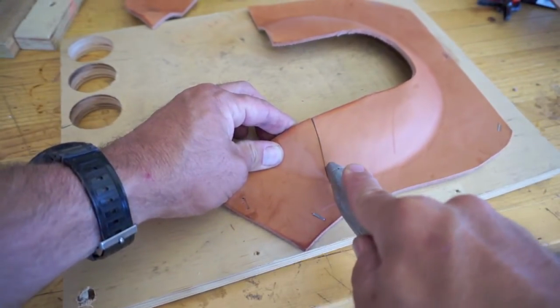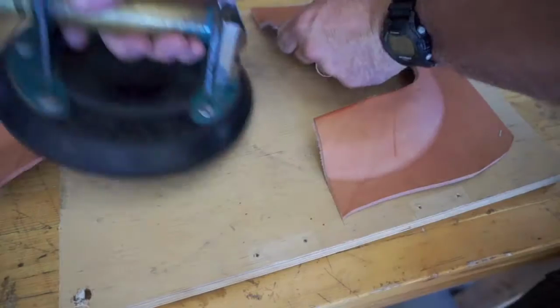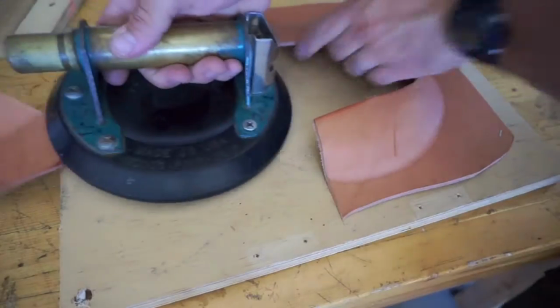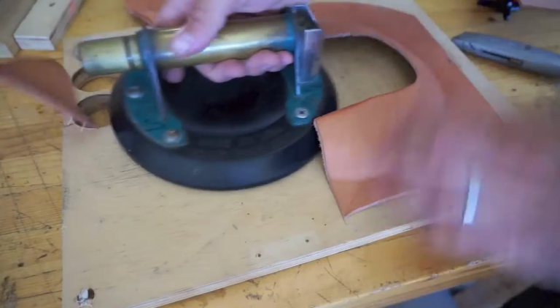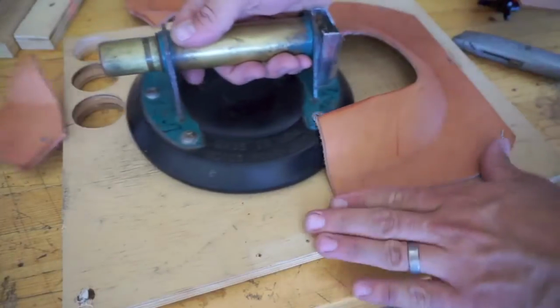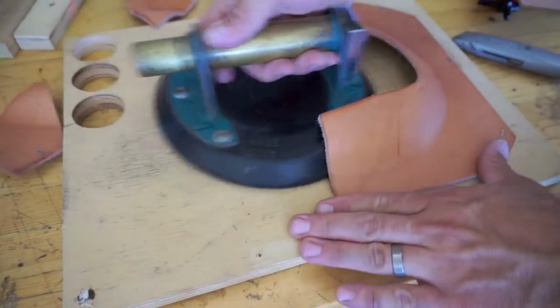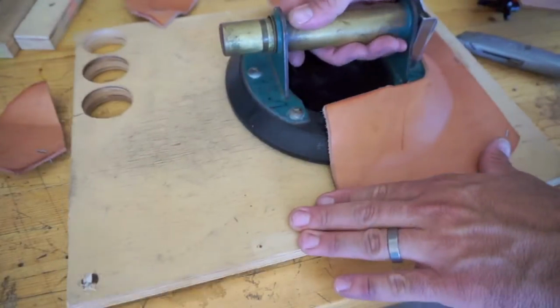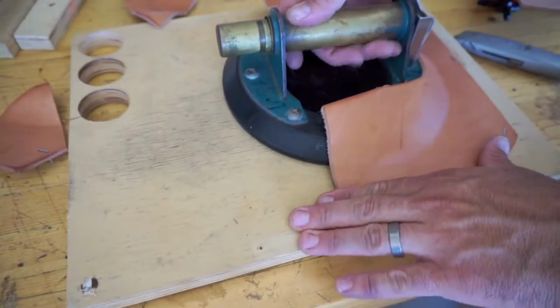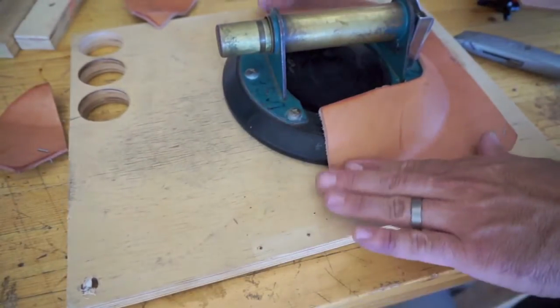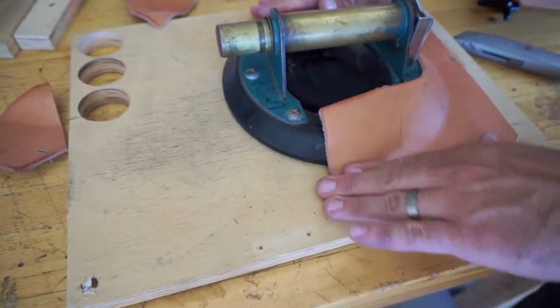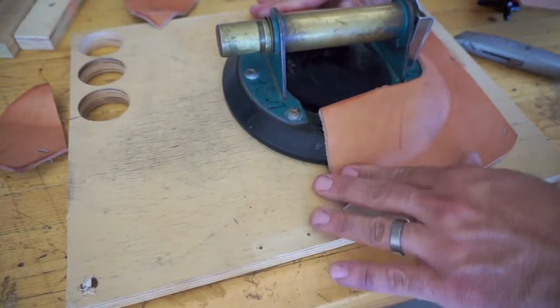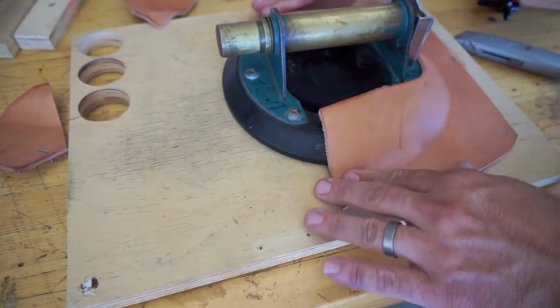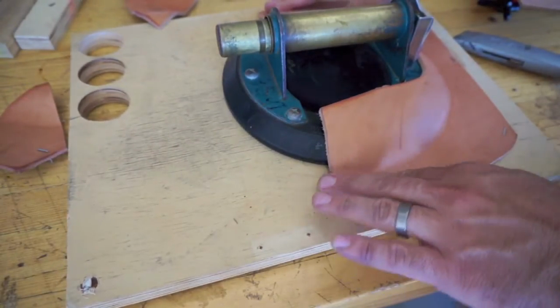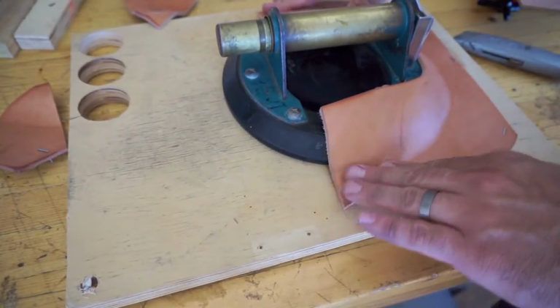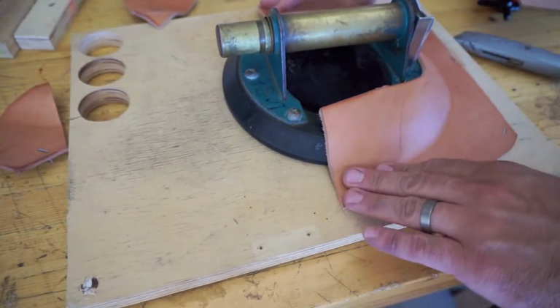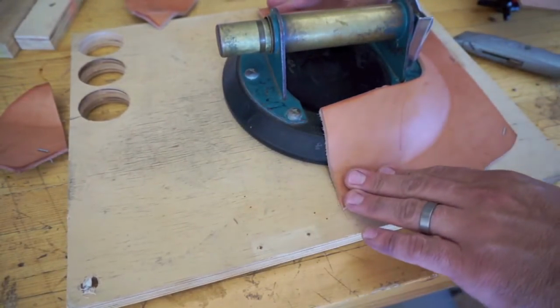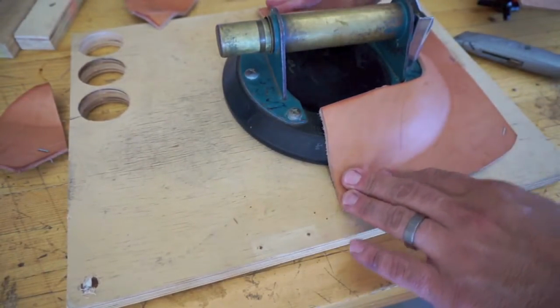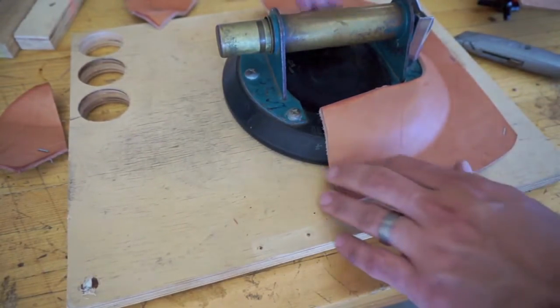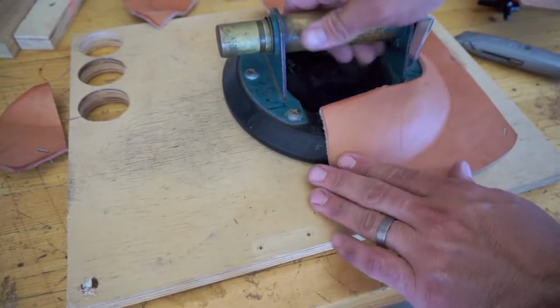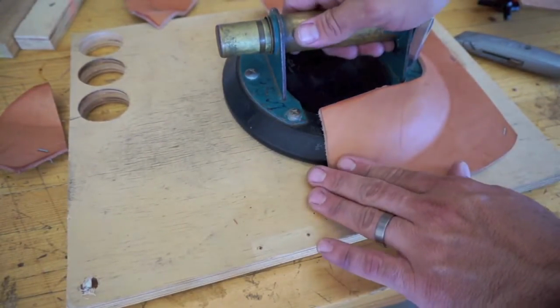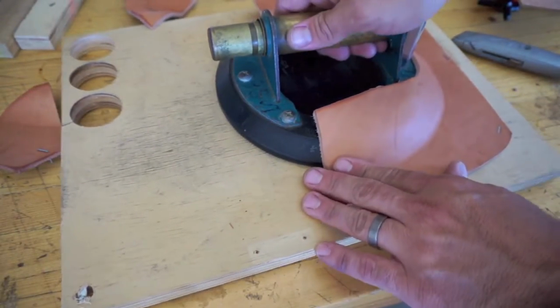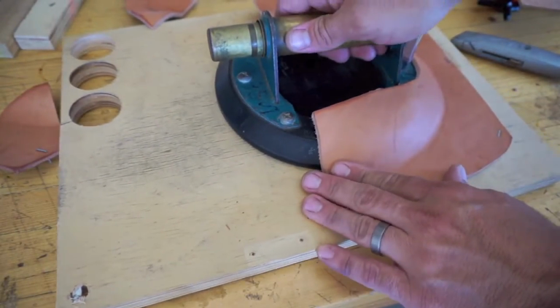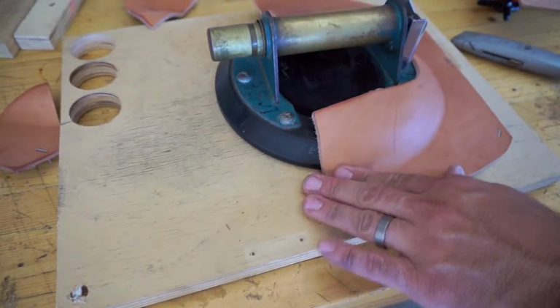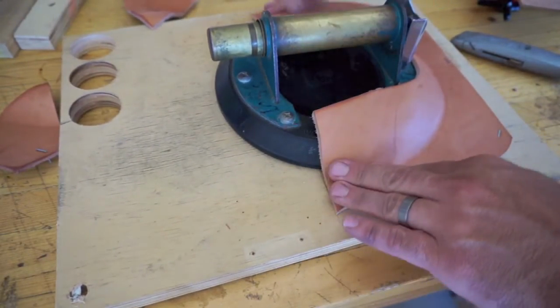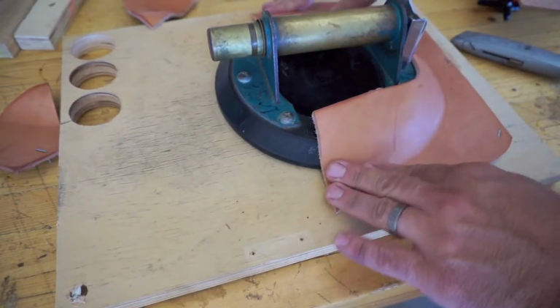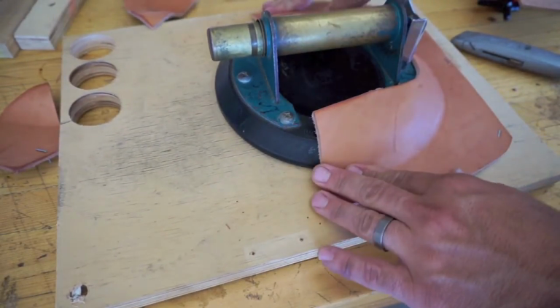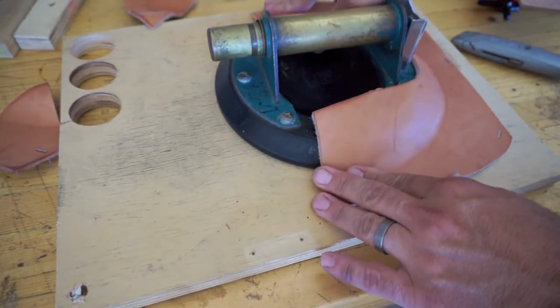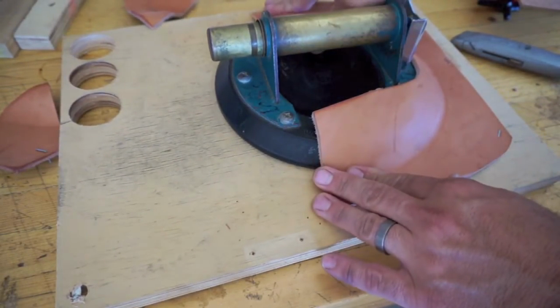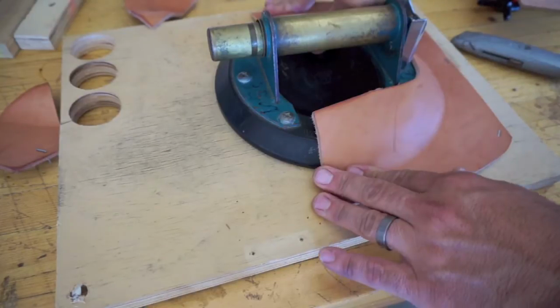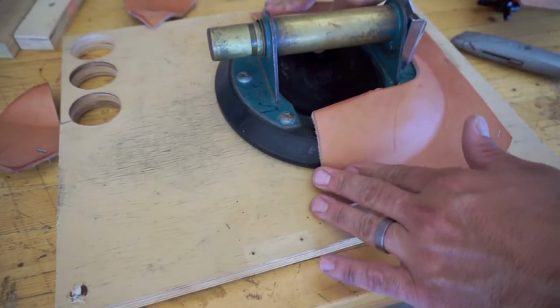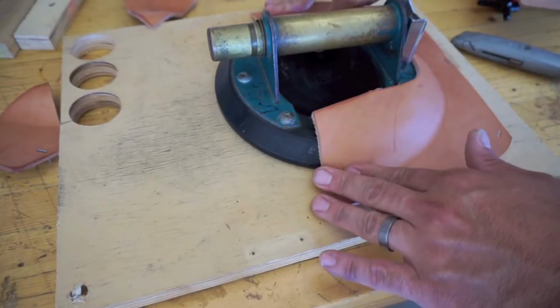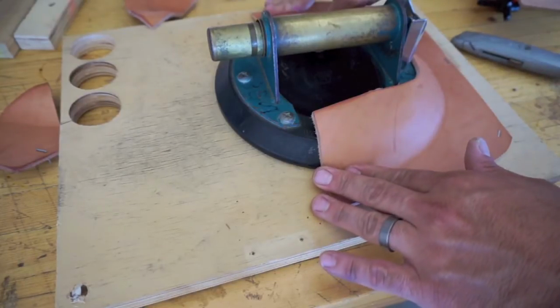It should just be able to slide in like that. Obviously this is going to be attached to a back piece later.